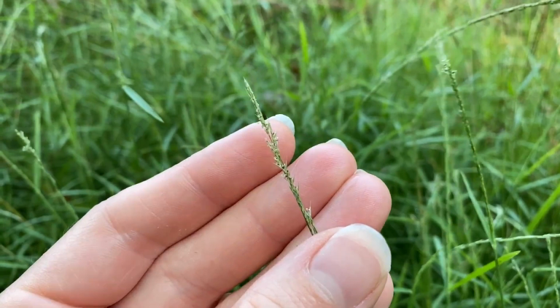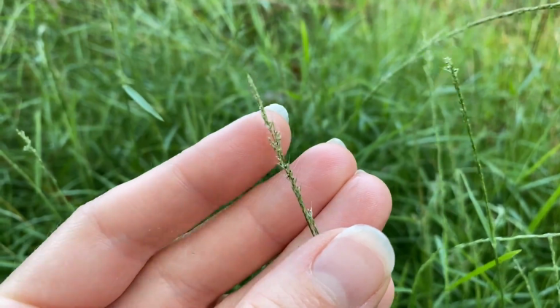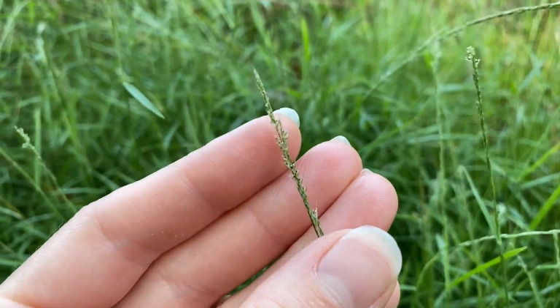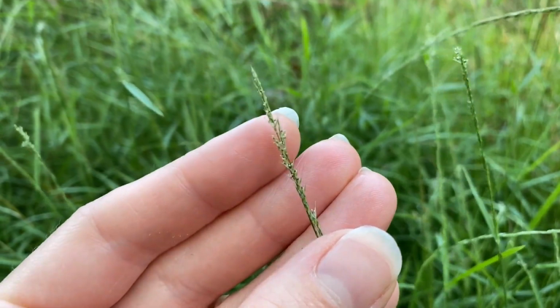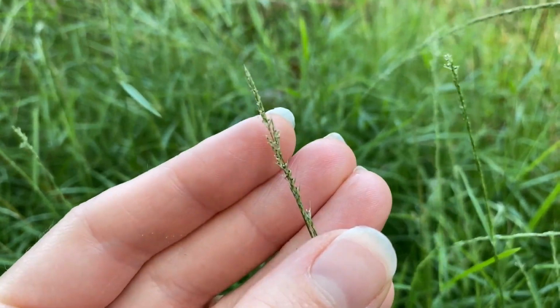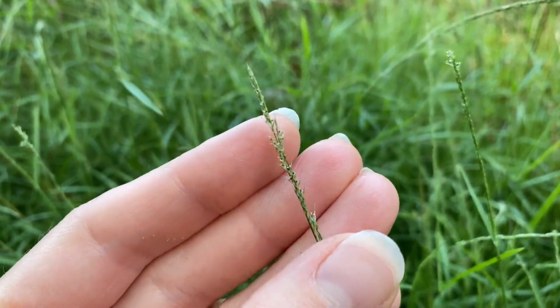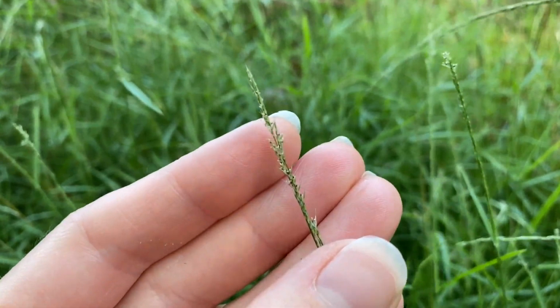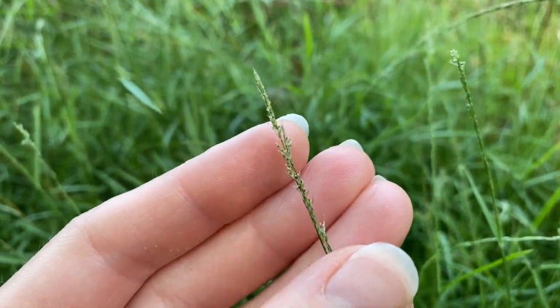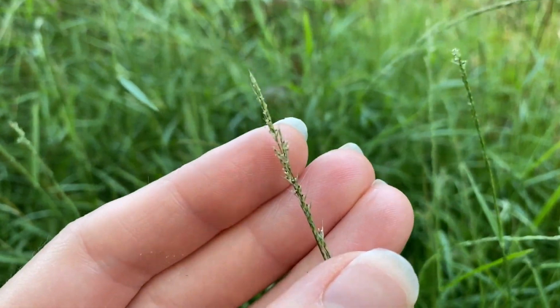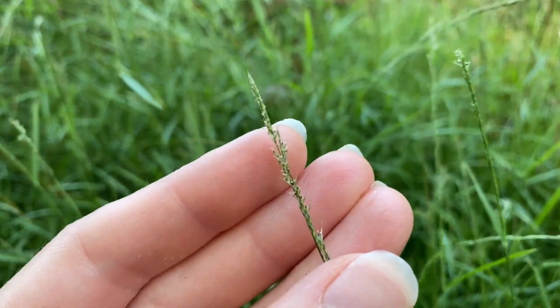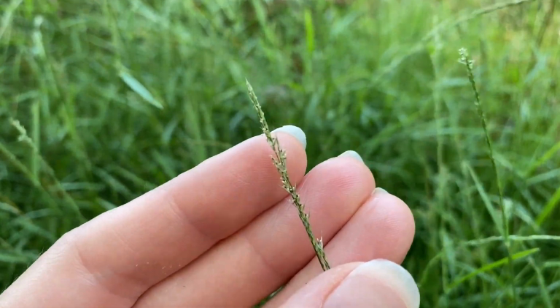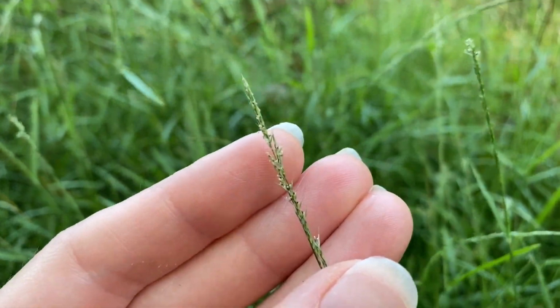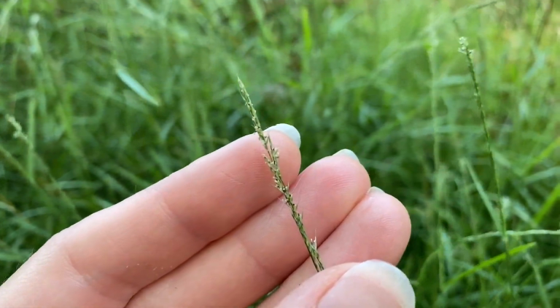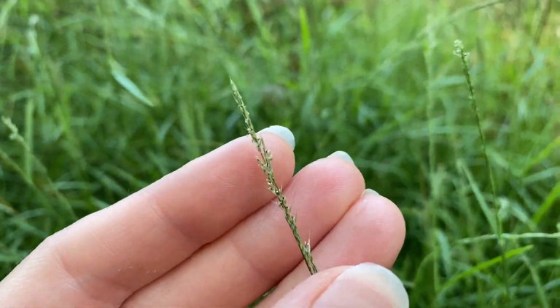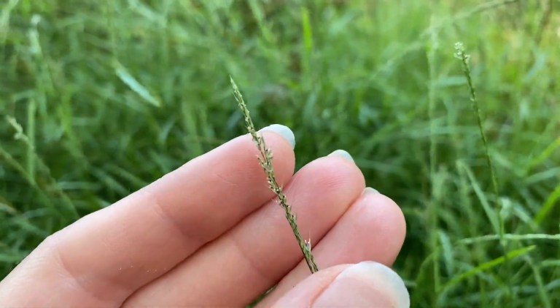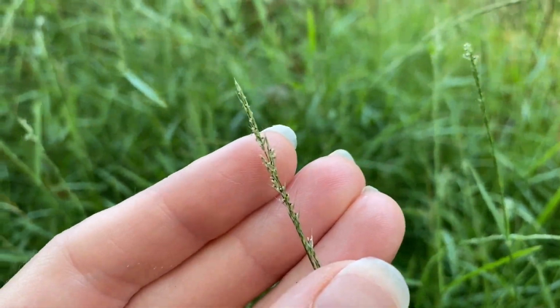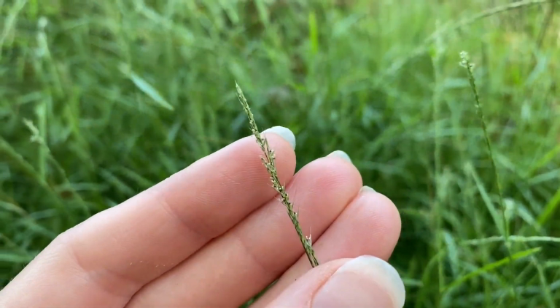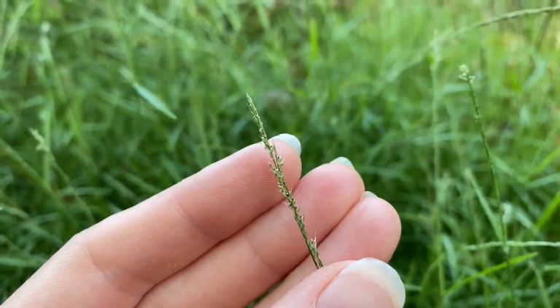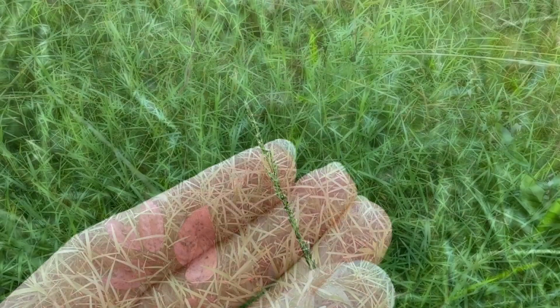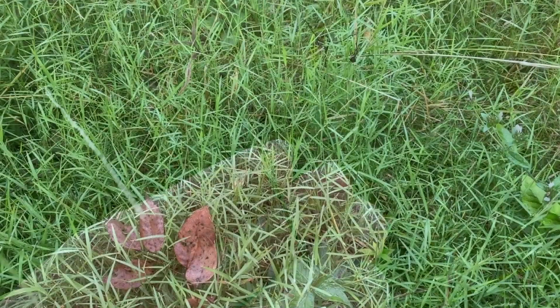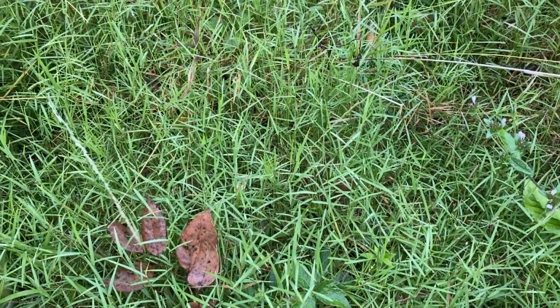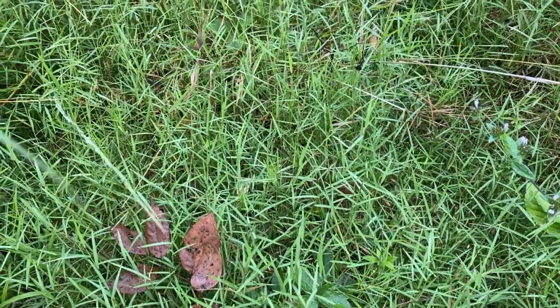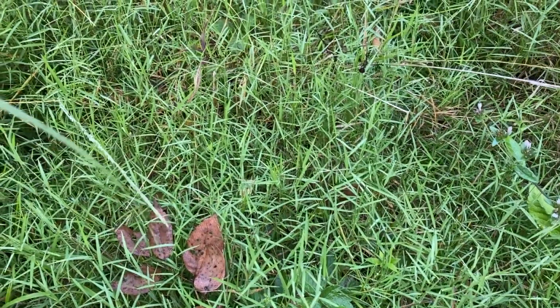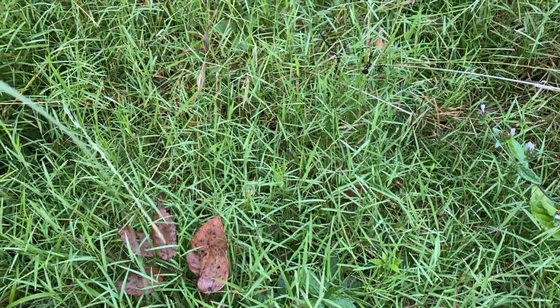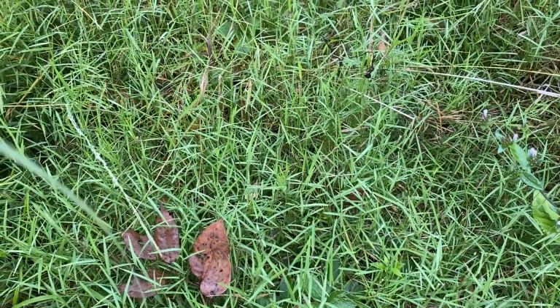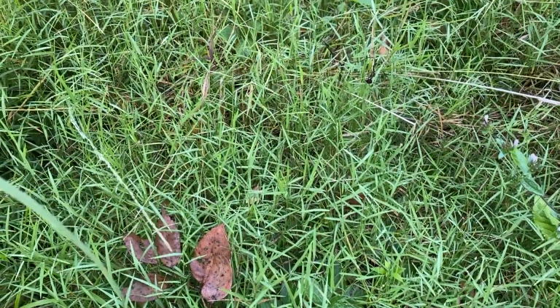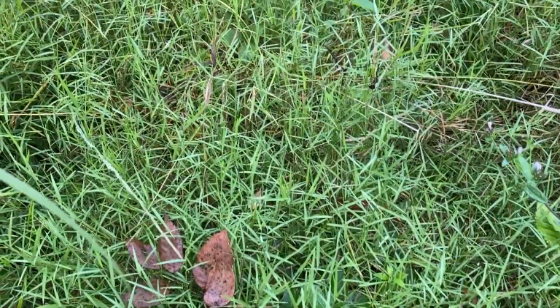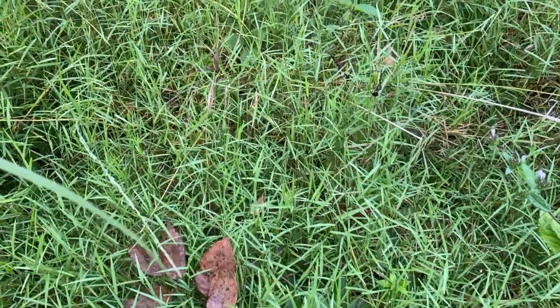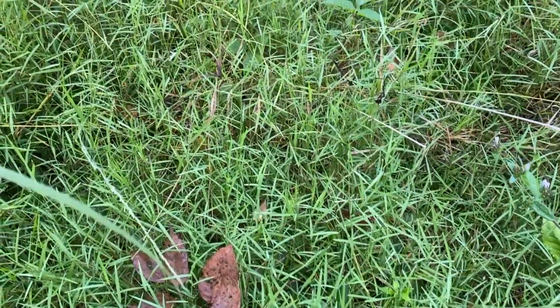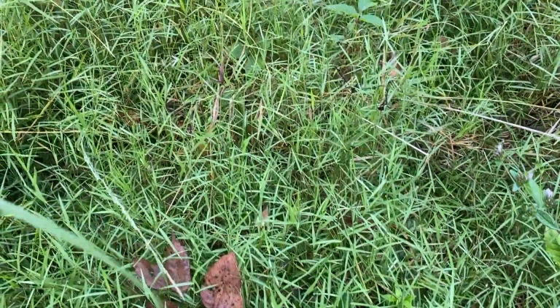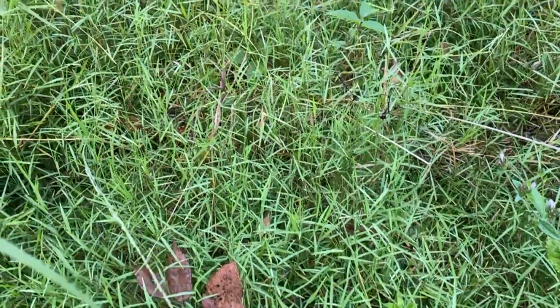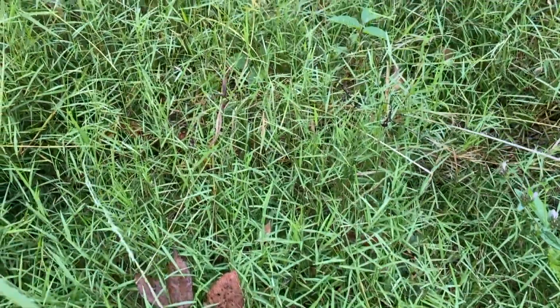The small spikelets are awned. Keep your eye out for this grass in your lawn and in other disturbed habitats.